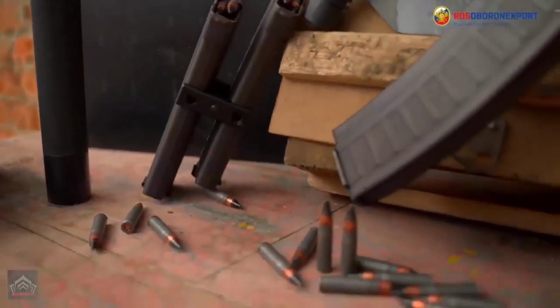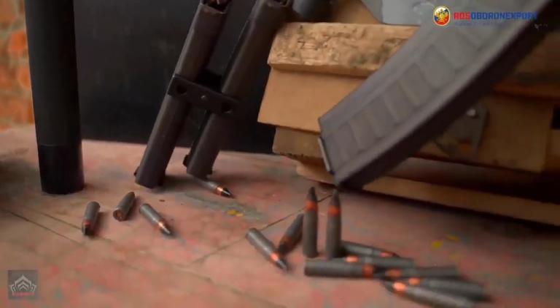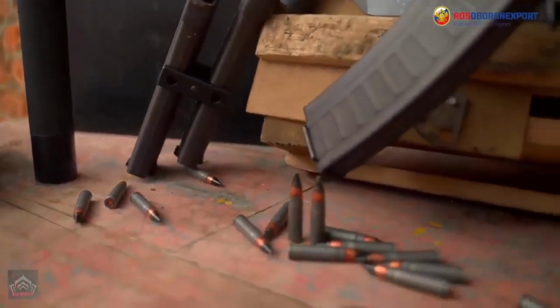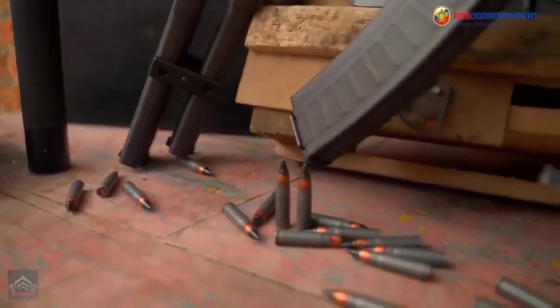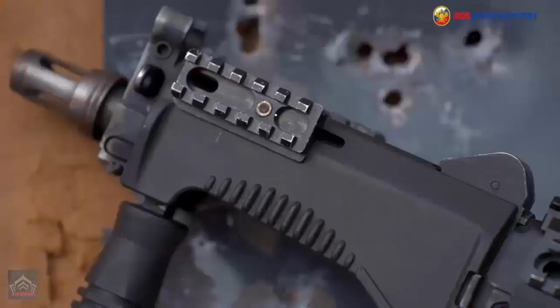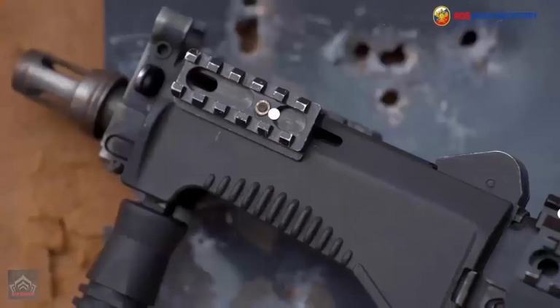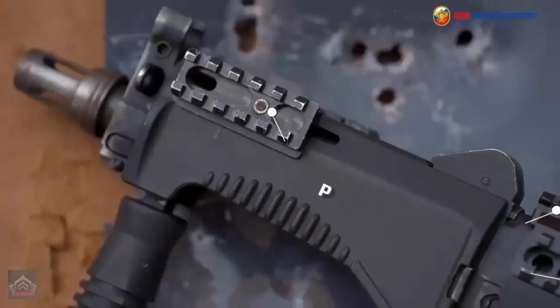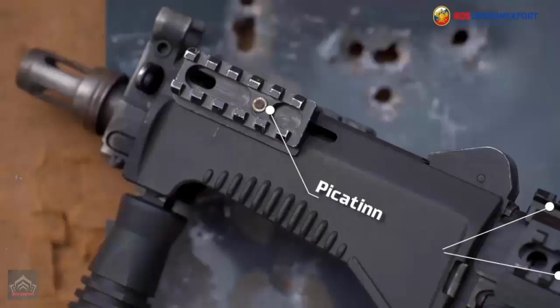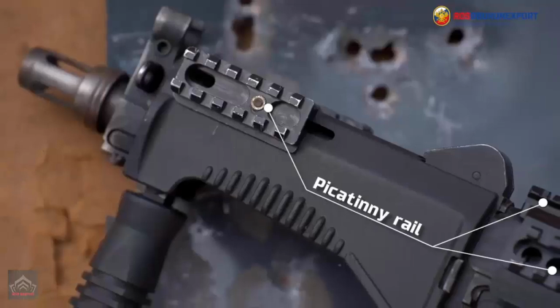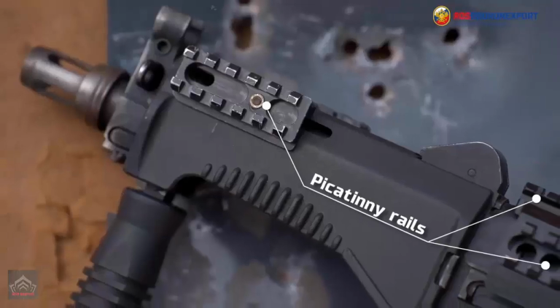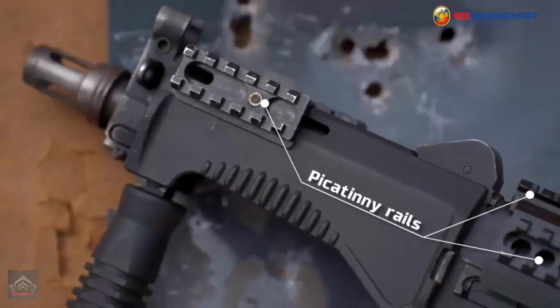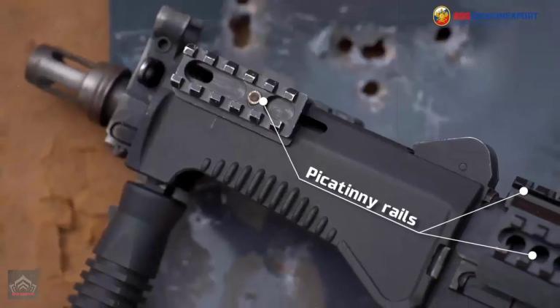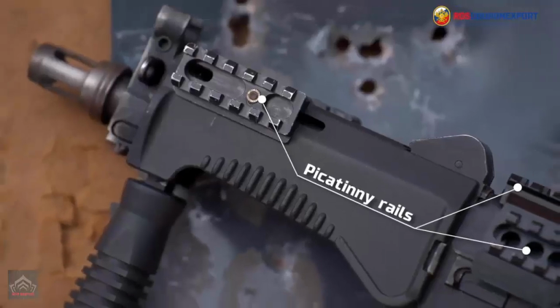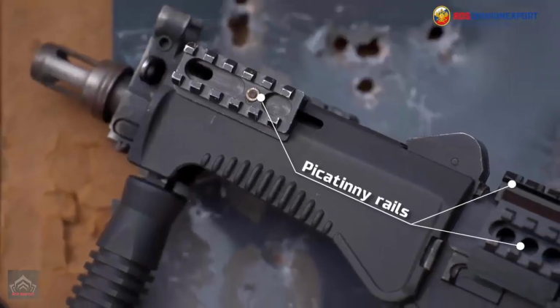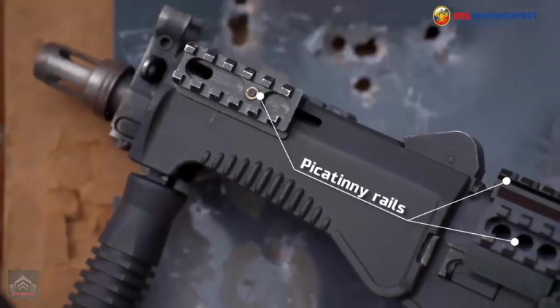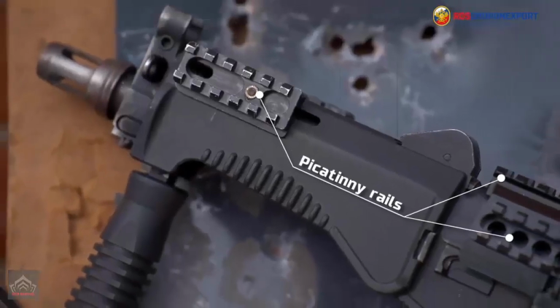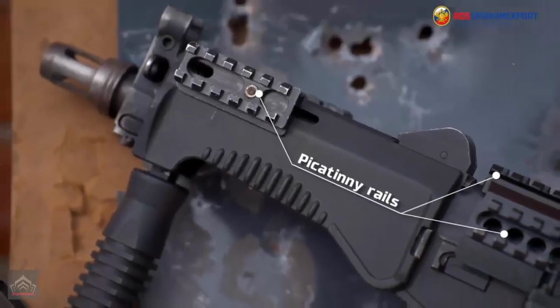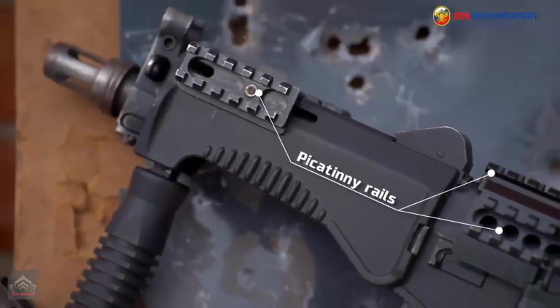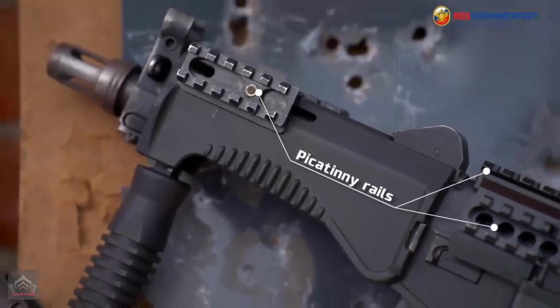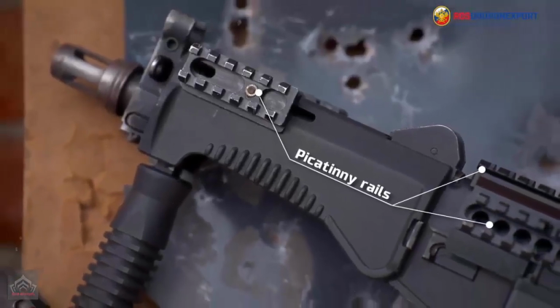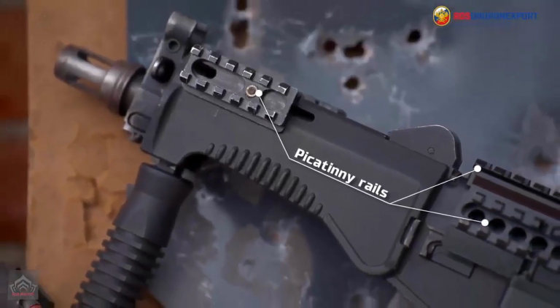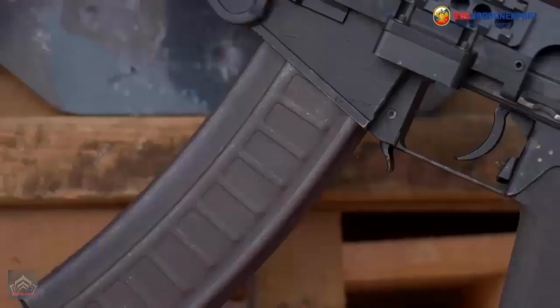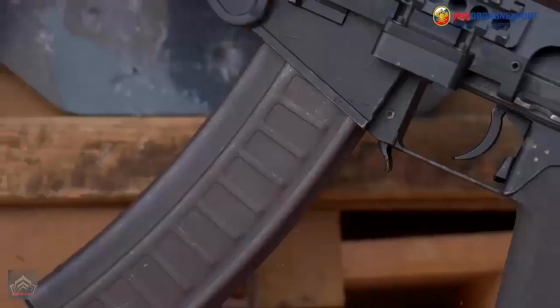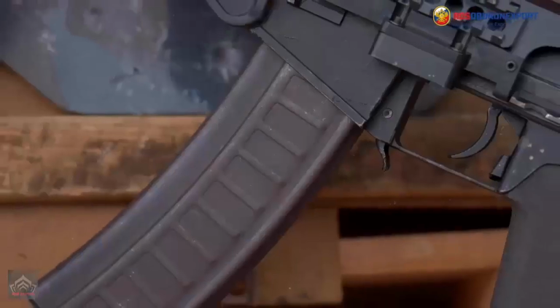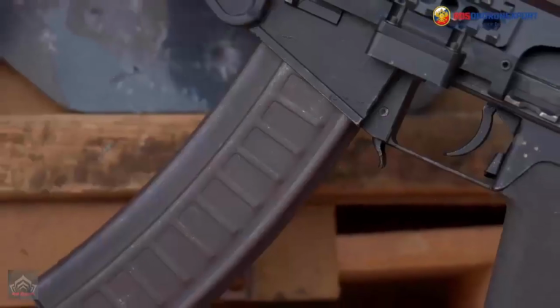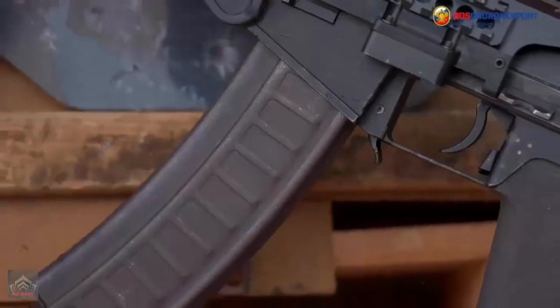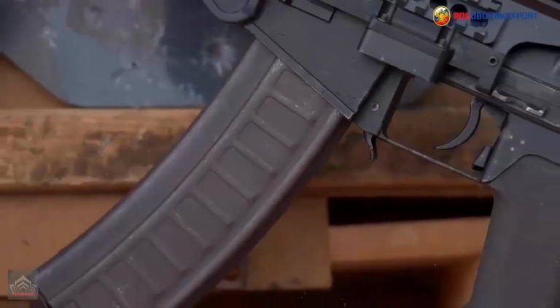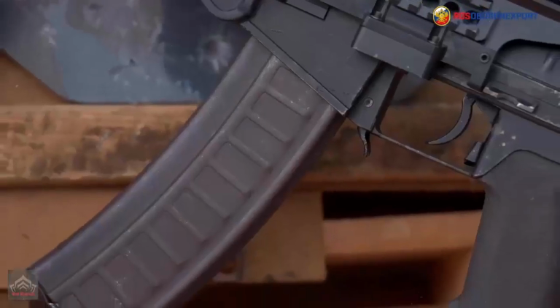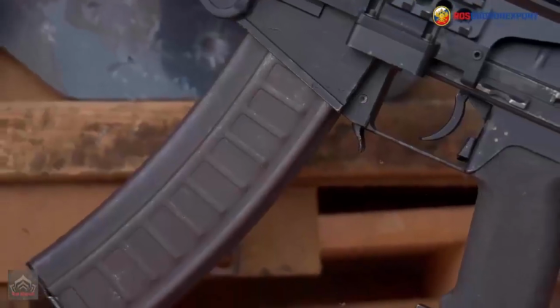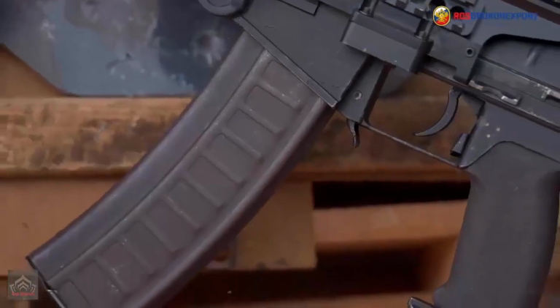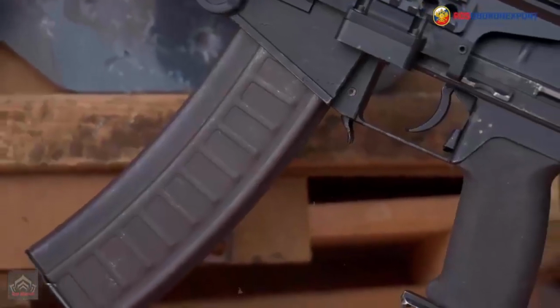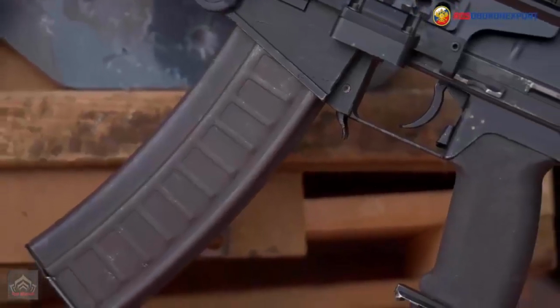According to him, the new assault rifle may soon be assigned the letter O-1. The paperwork is underway.